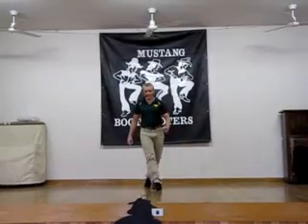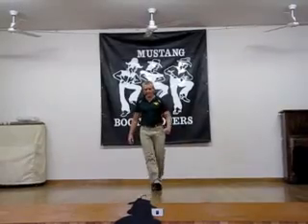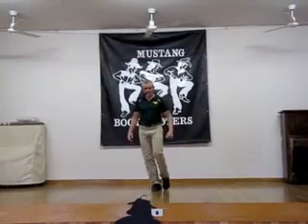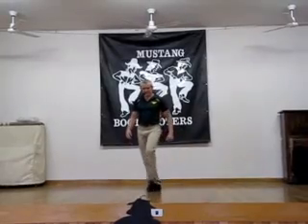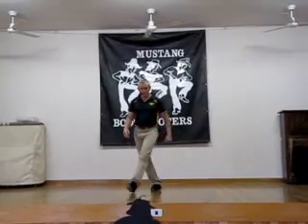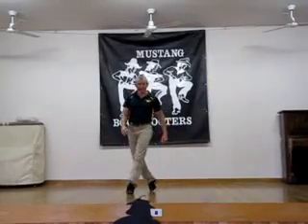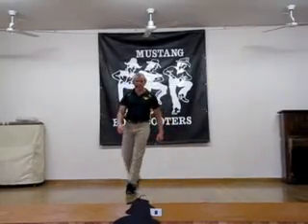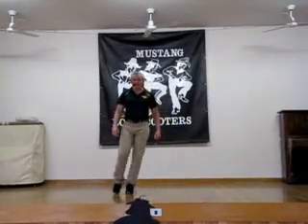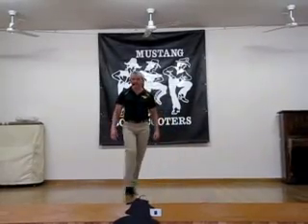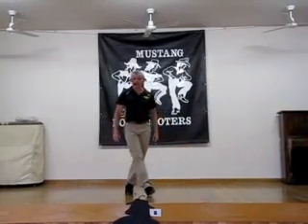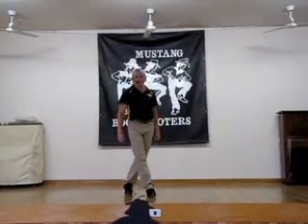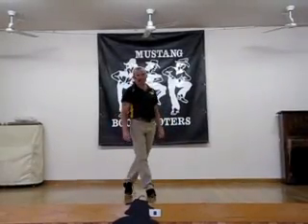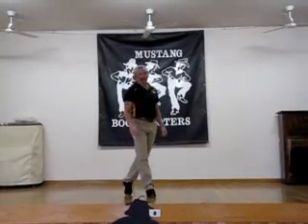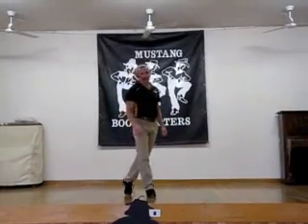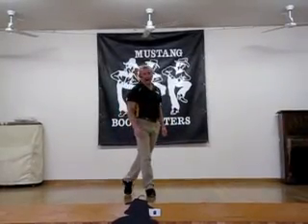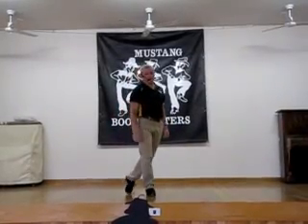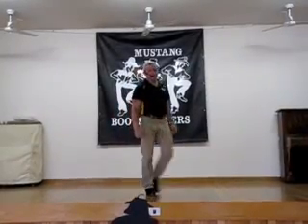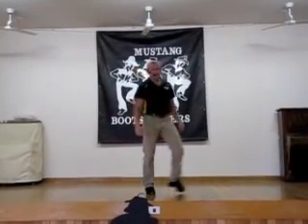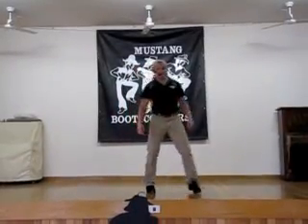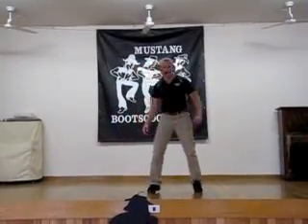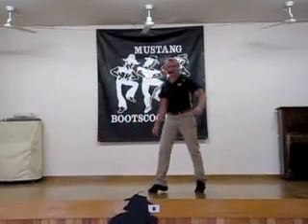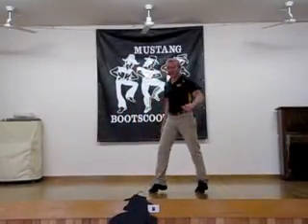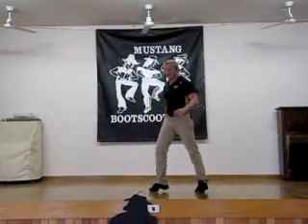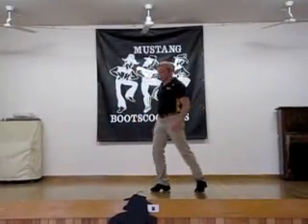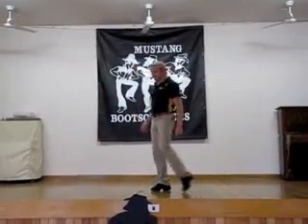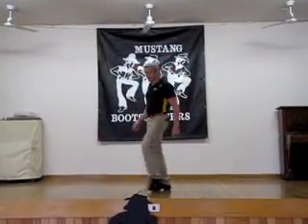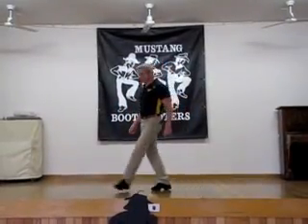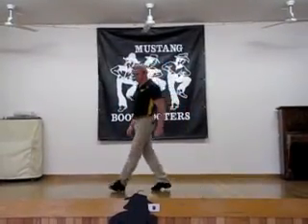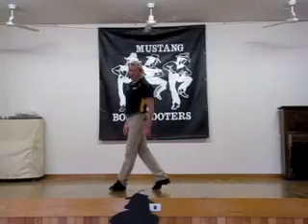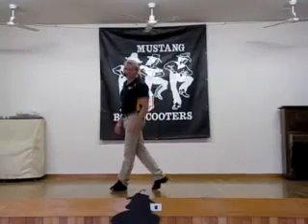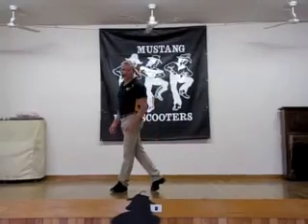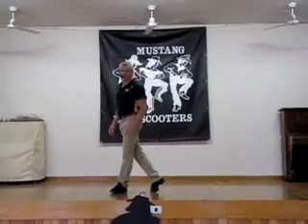Sweep, sweep, sweep, and hold. Side, rock, cross, hold.